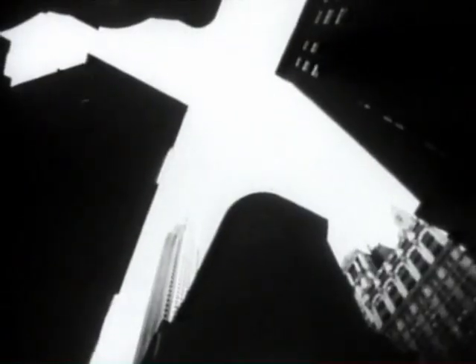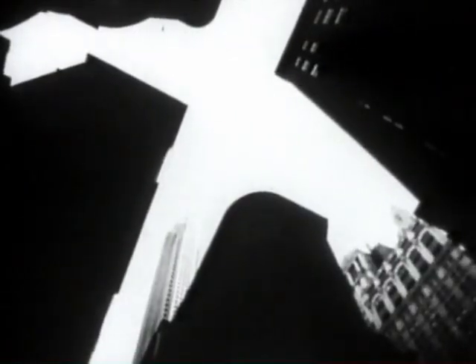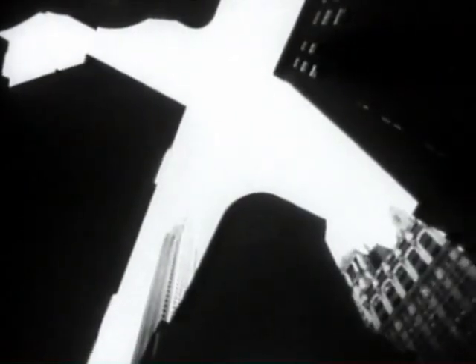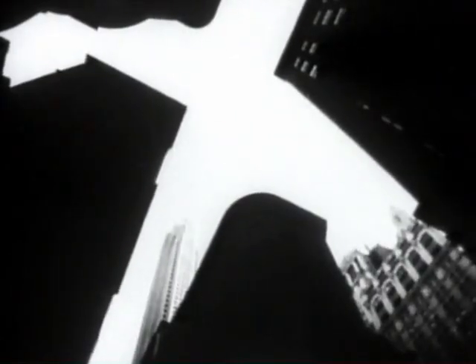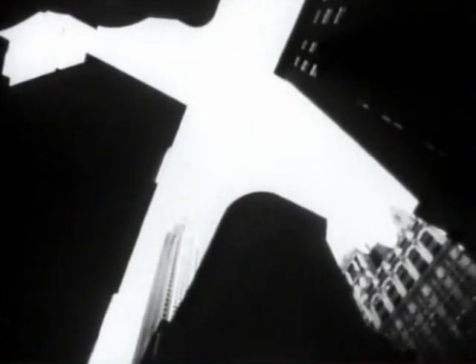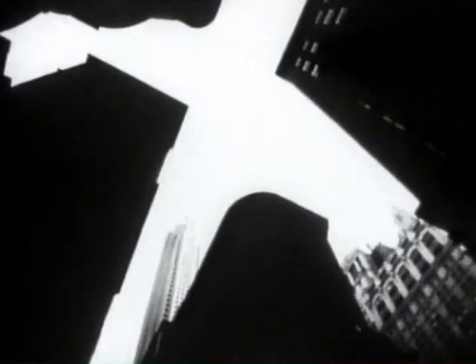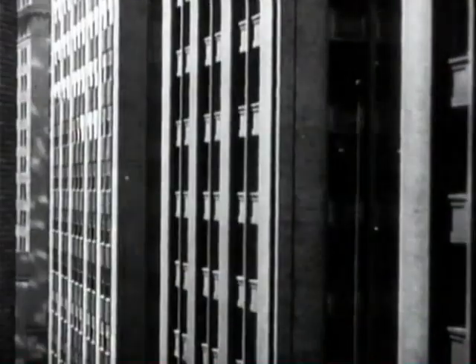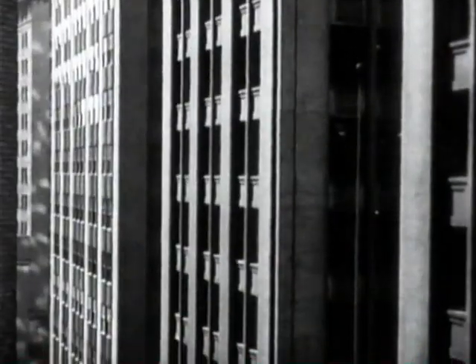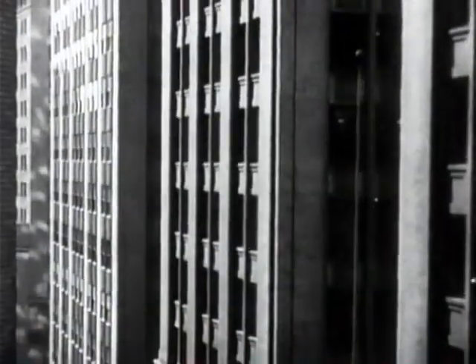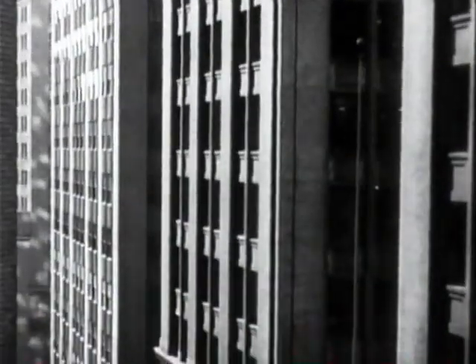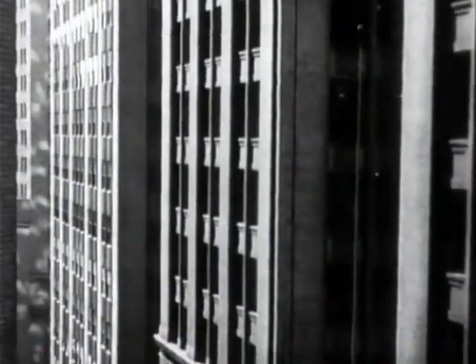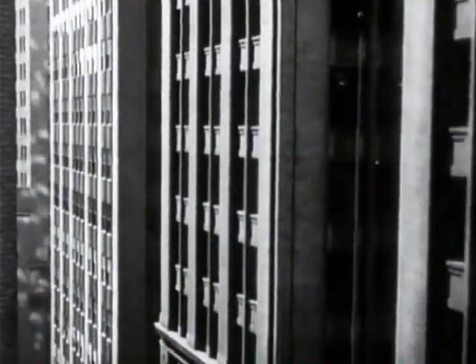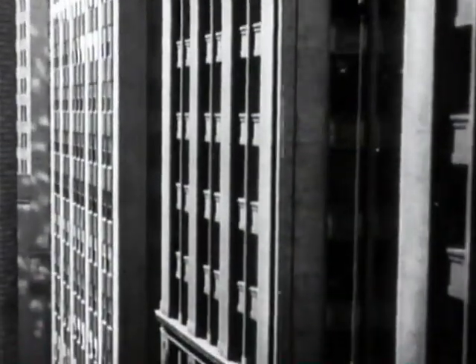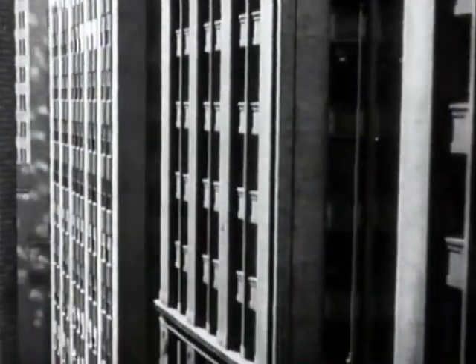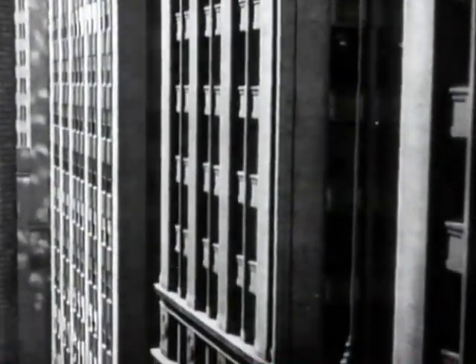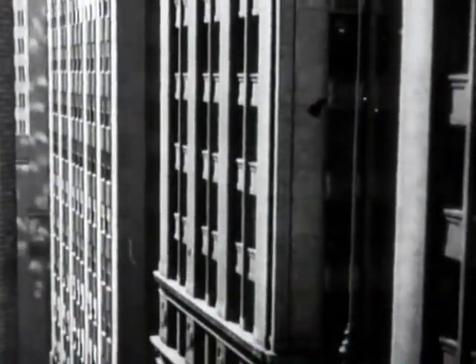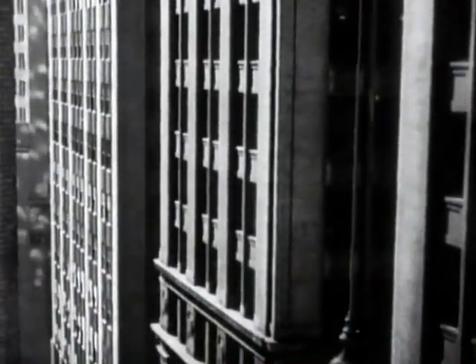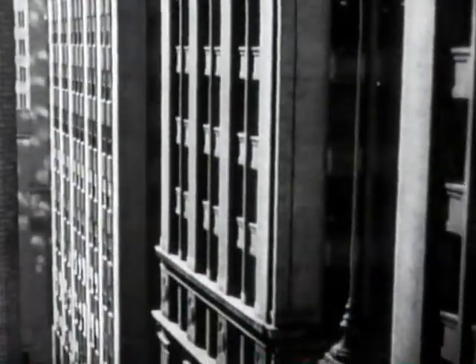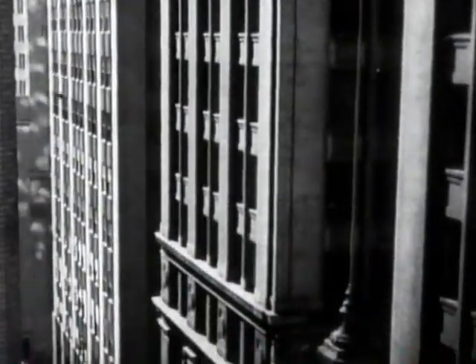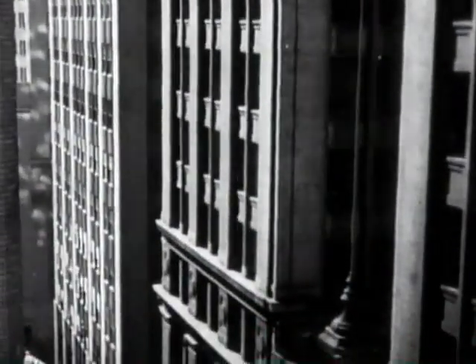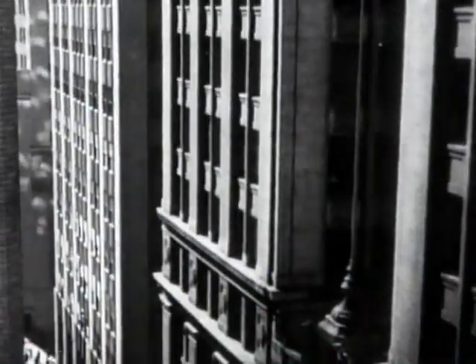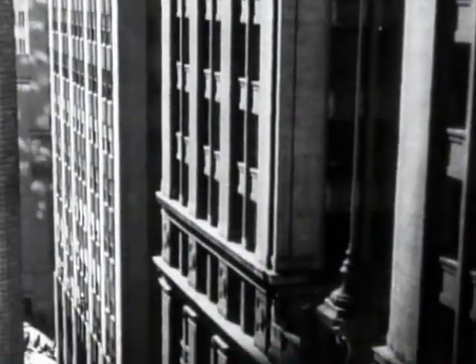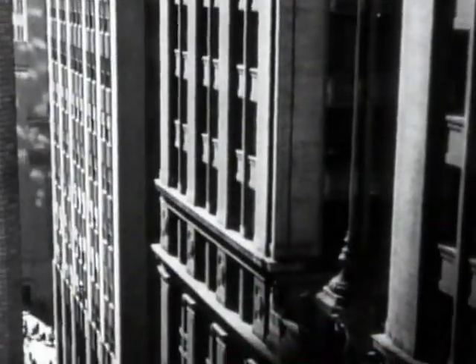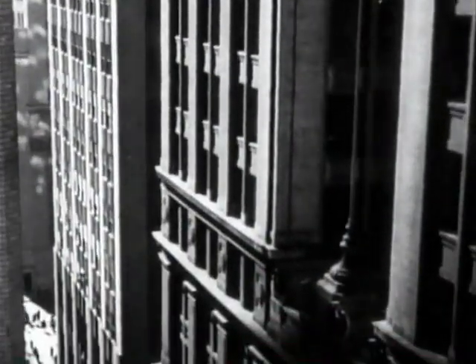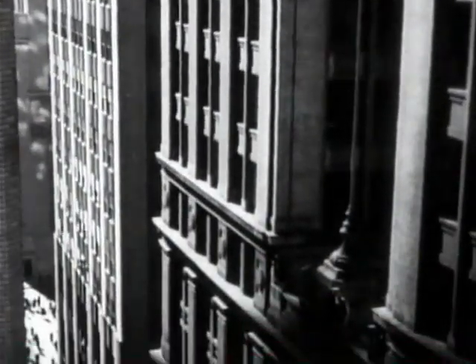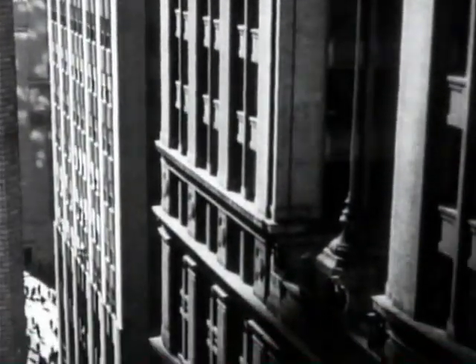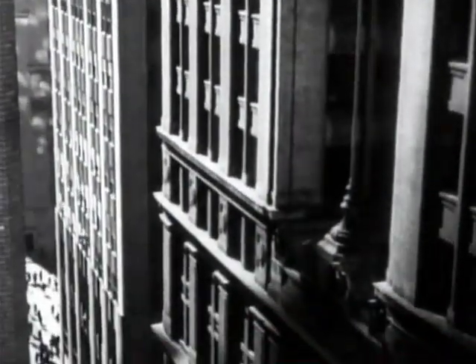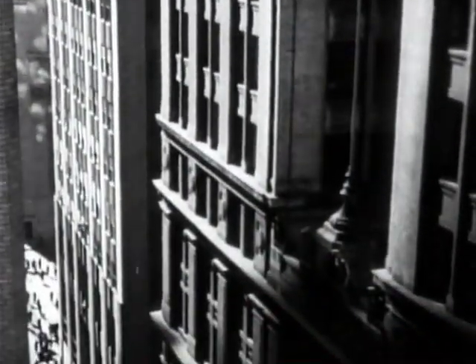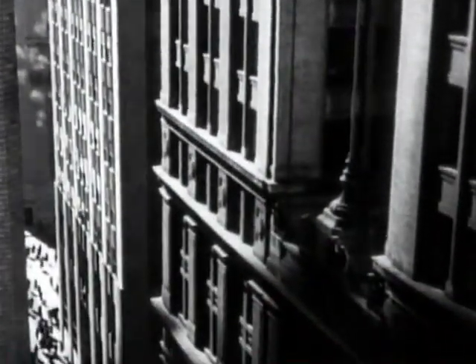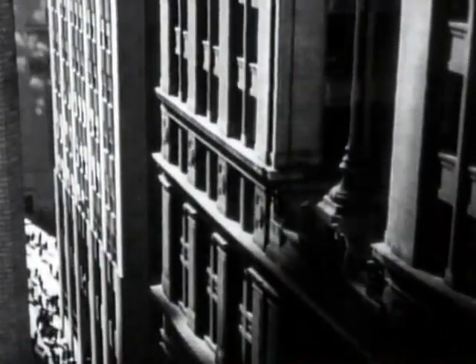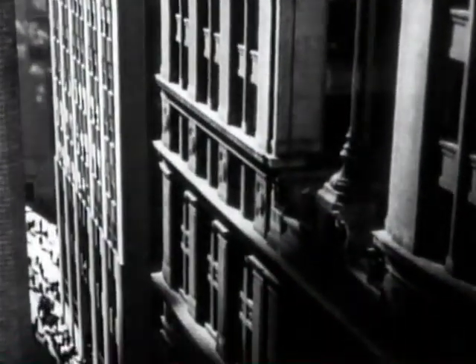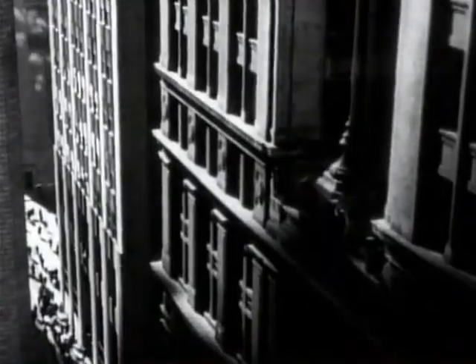The strict regimes imposed by scientific management certainly contributed to making an office worker's life pretty wretched.